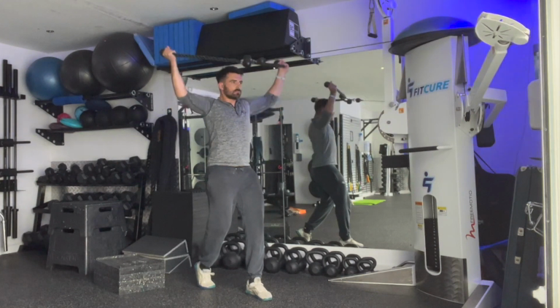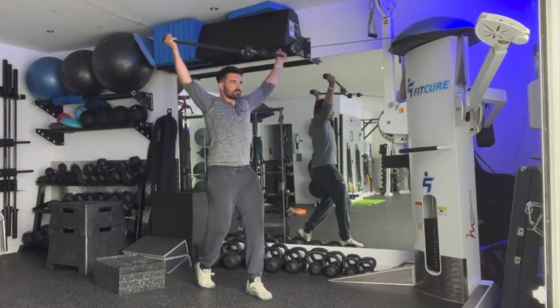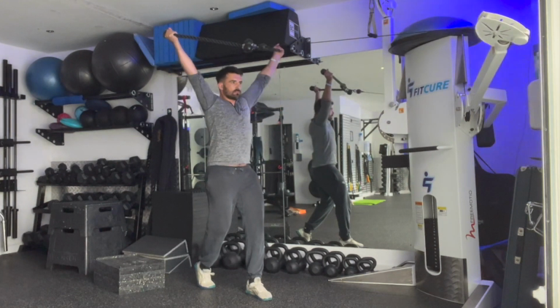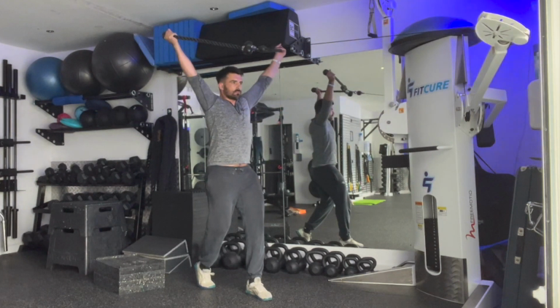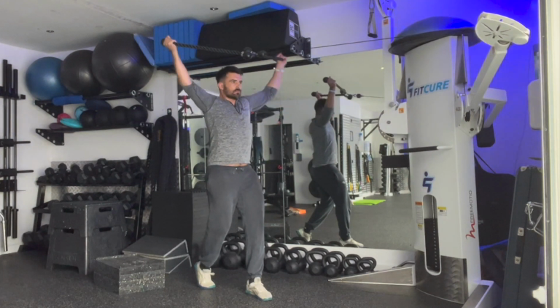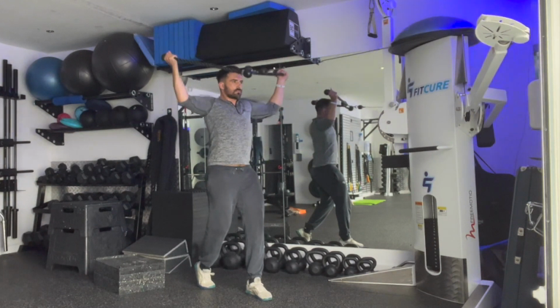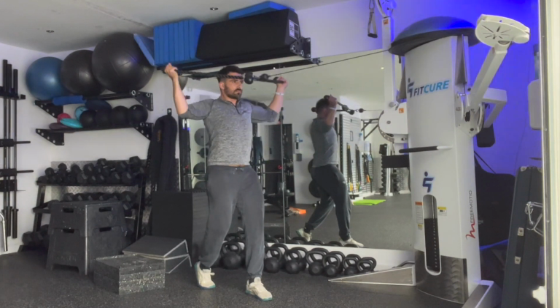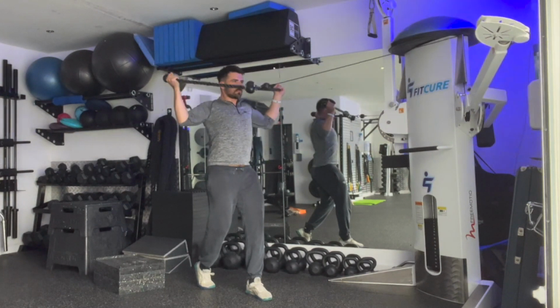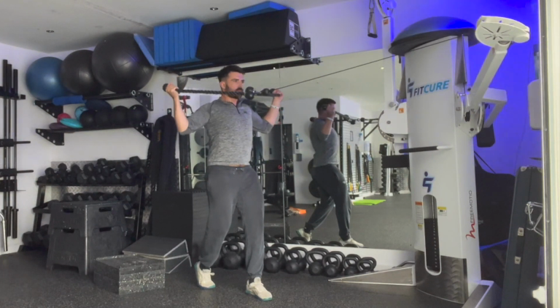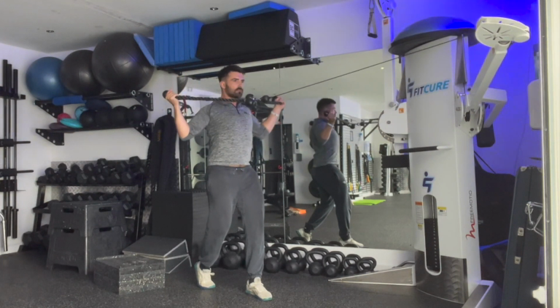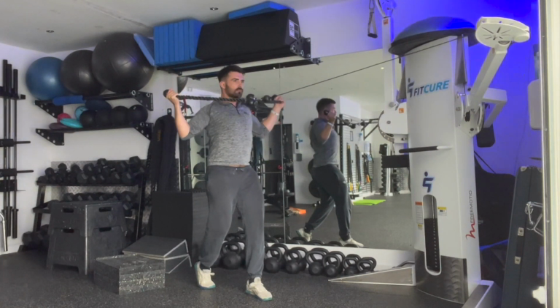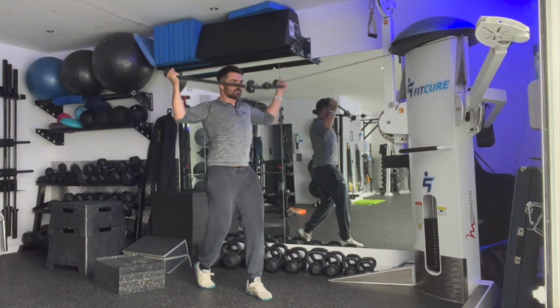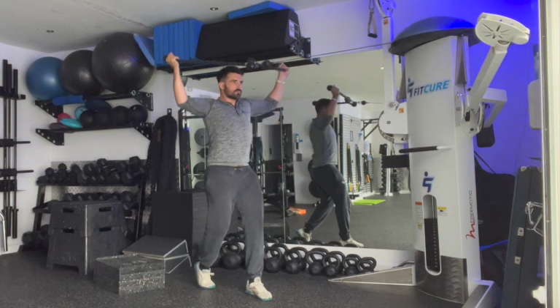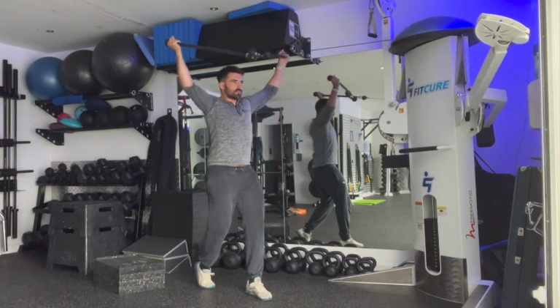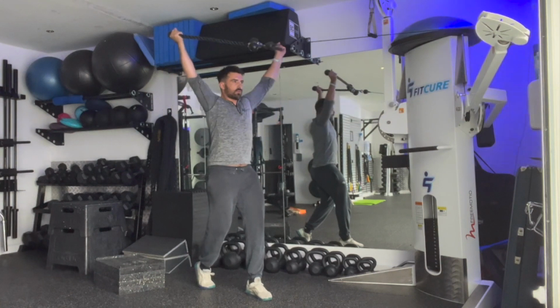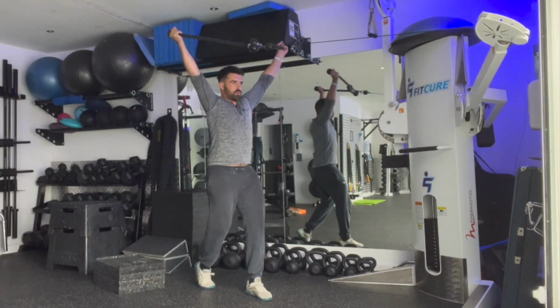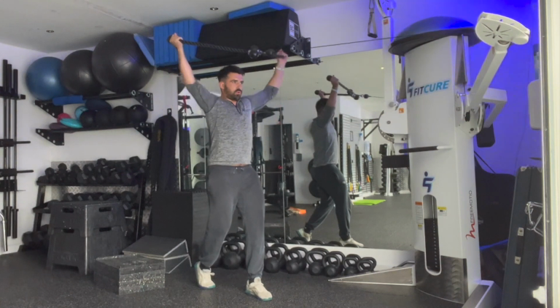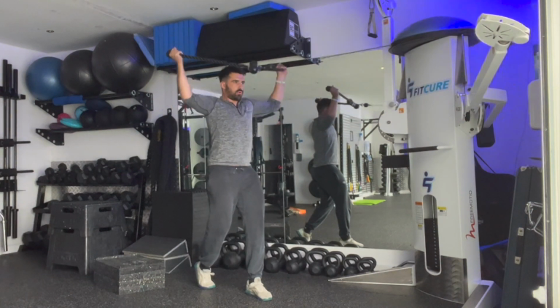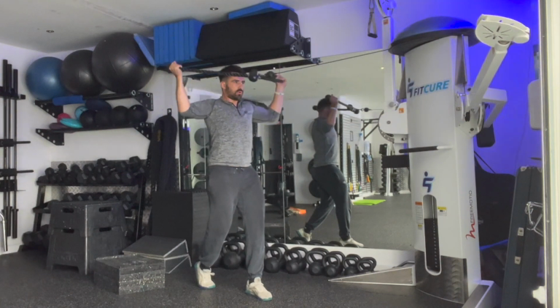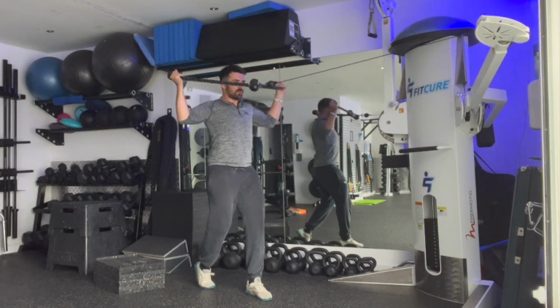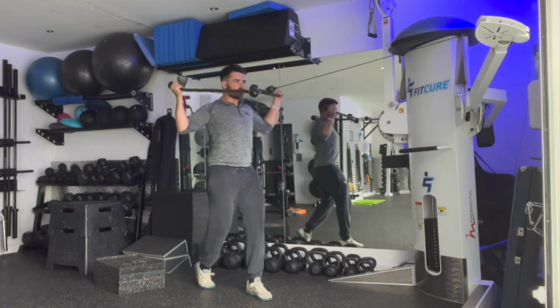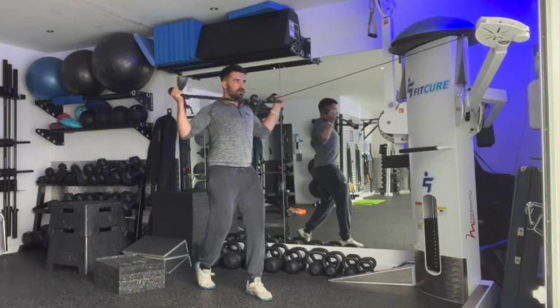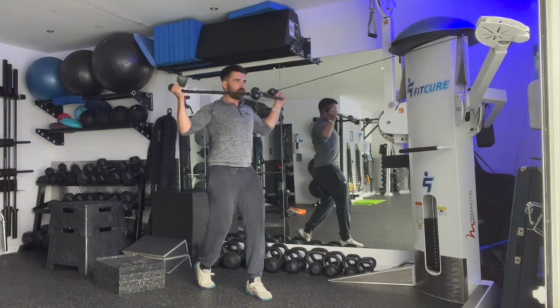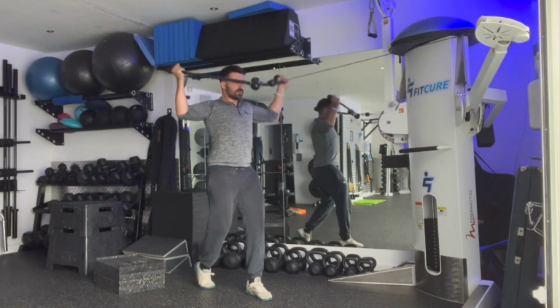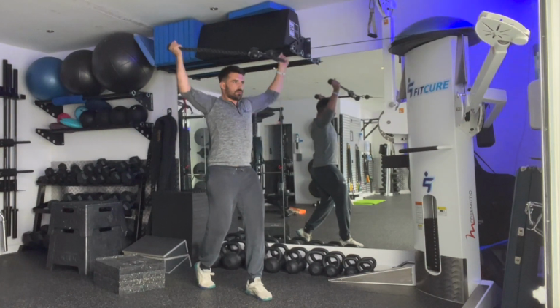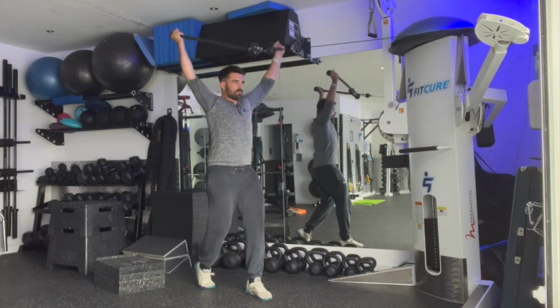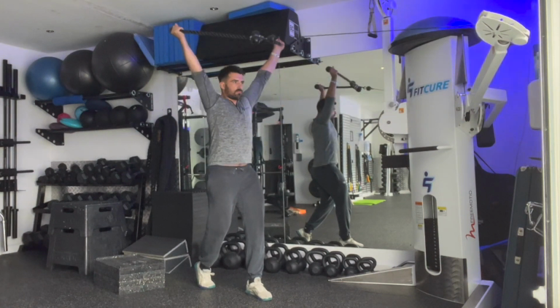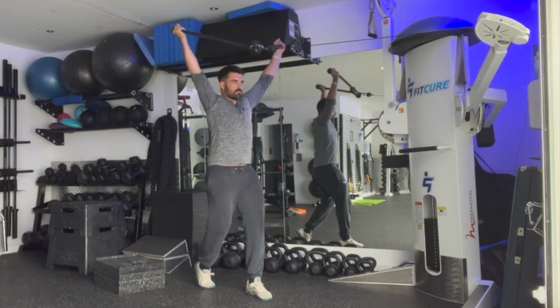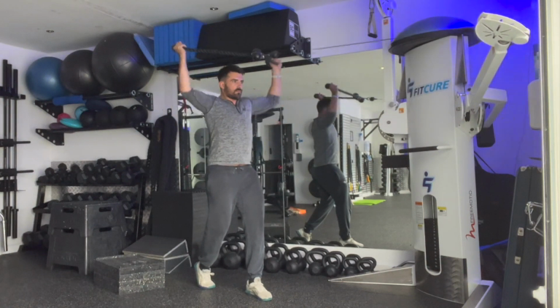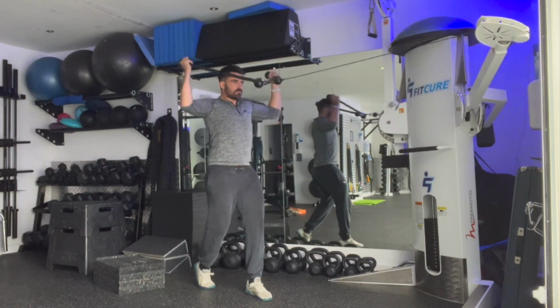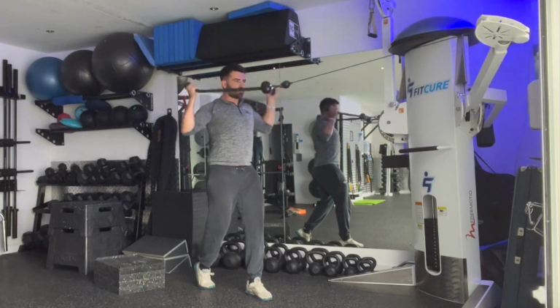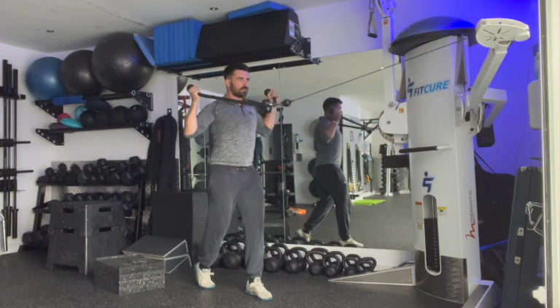Exhale, stack your ribcage on top of your pelvis. Grab hold of the two ropes by the ends, one in either hand, with your thumb against the rubber, ribcage stacked on top of the pelvis.